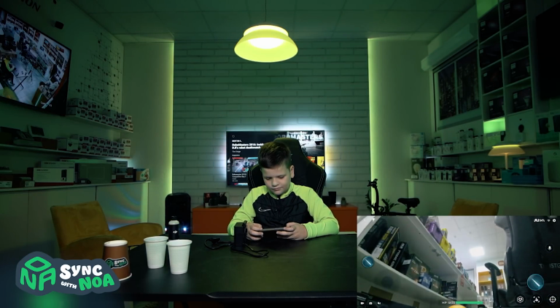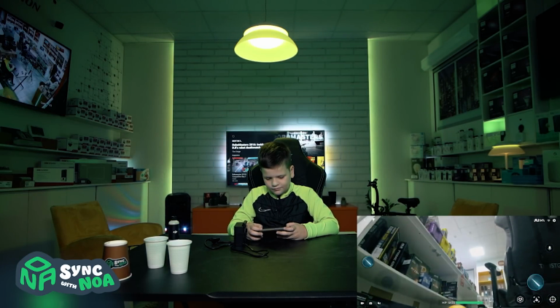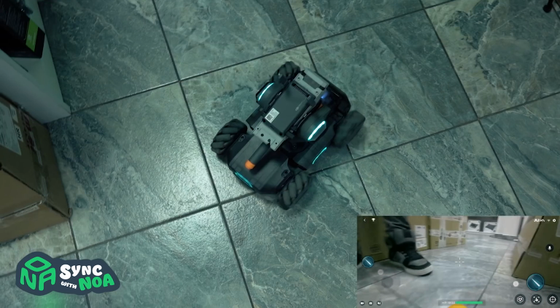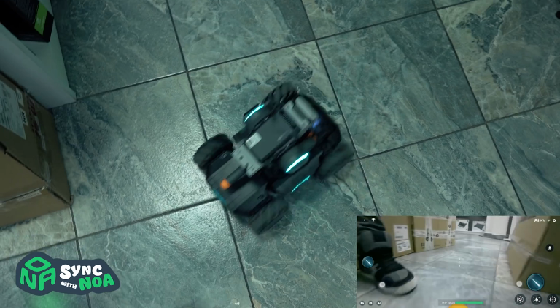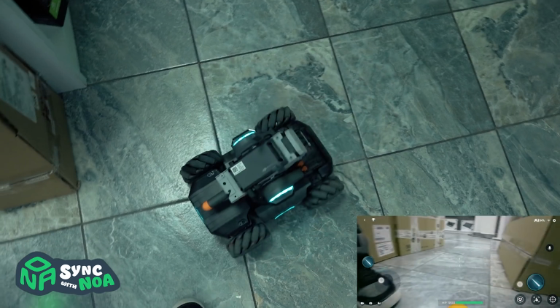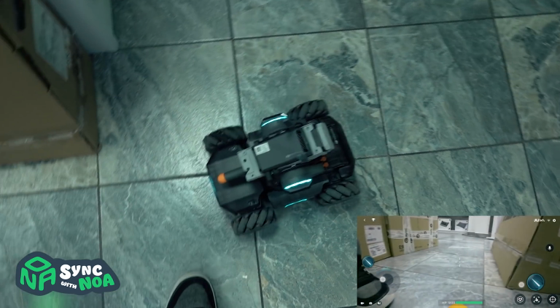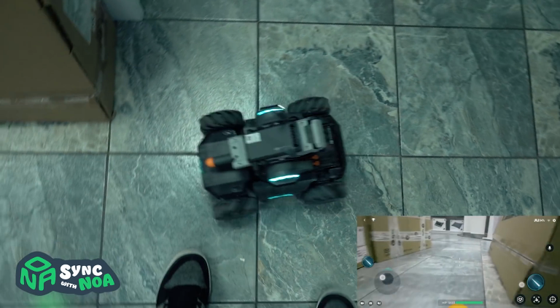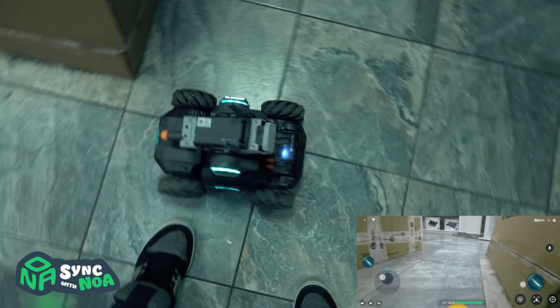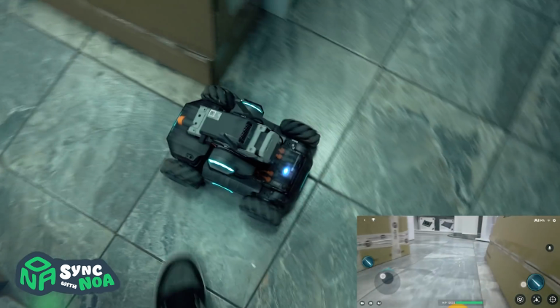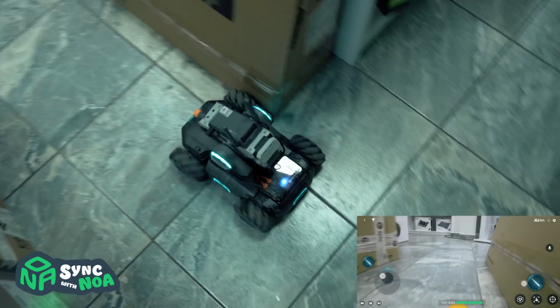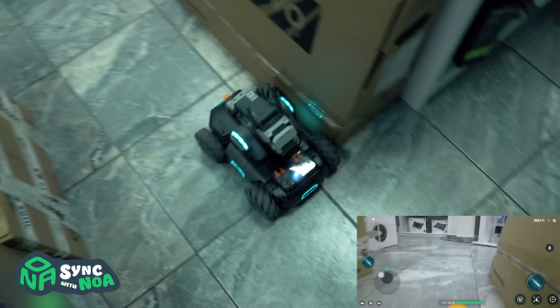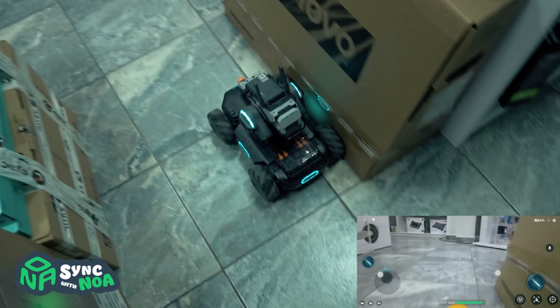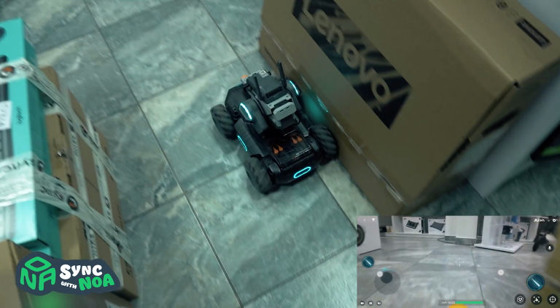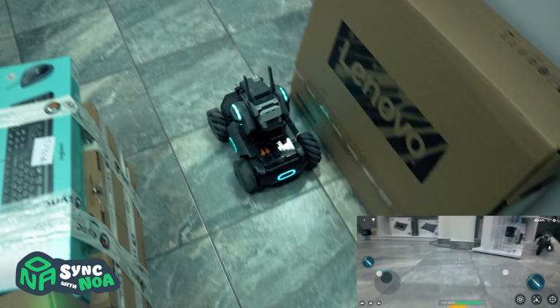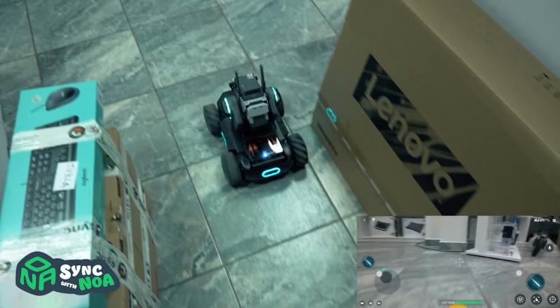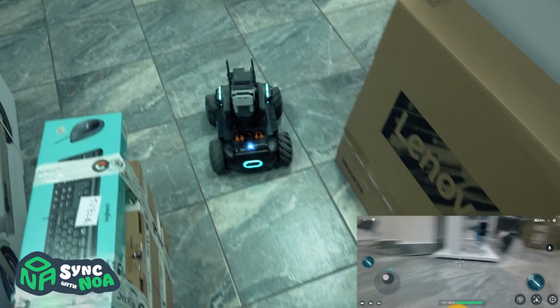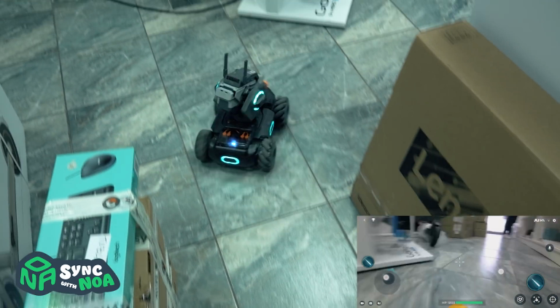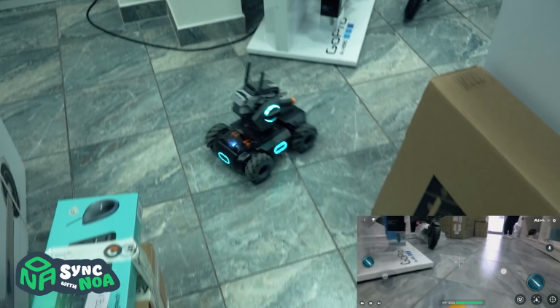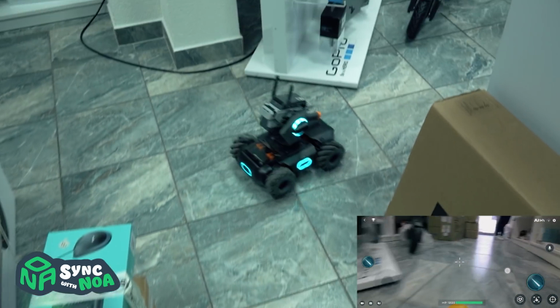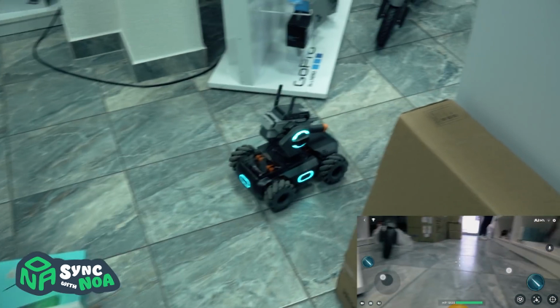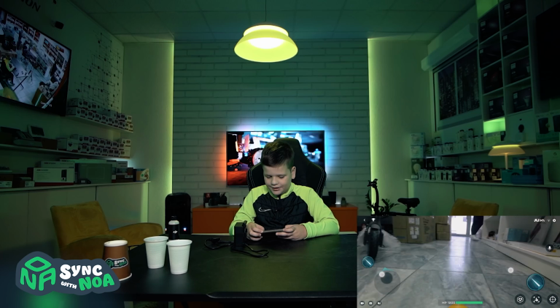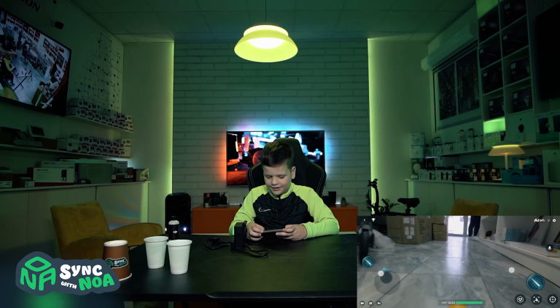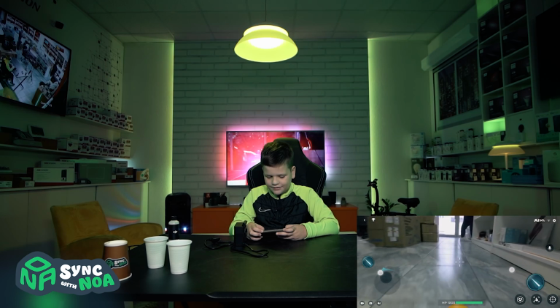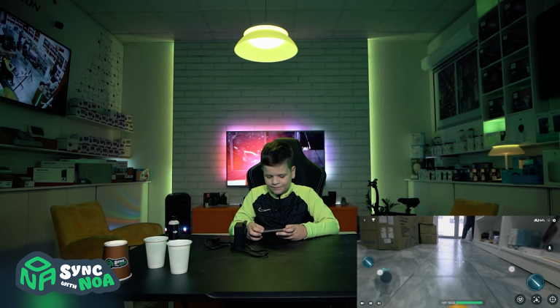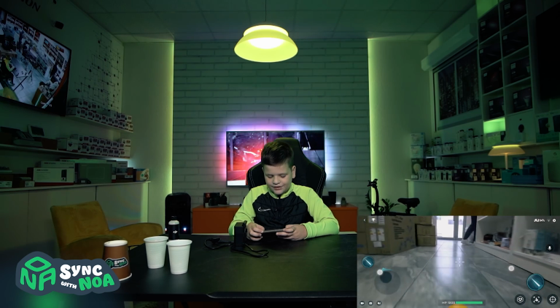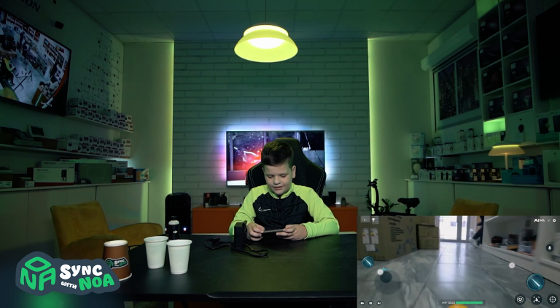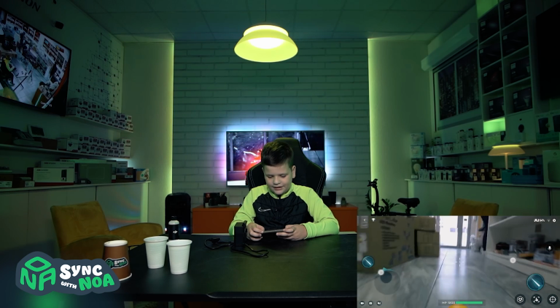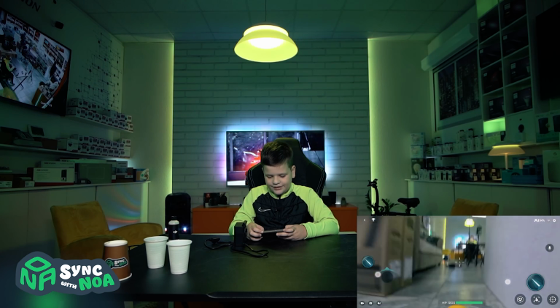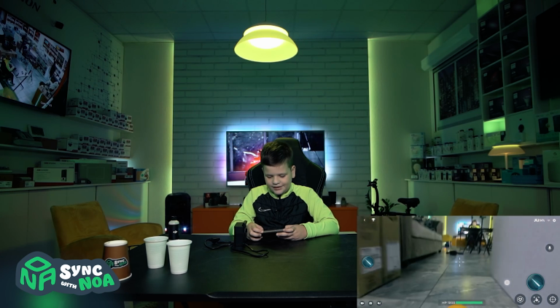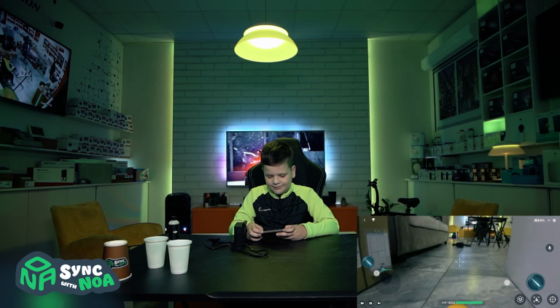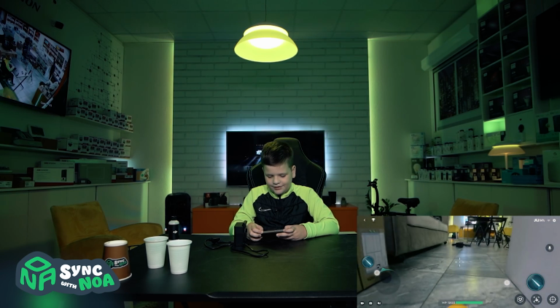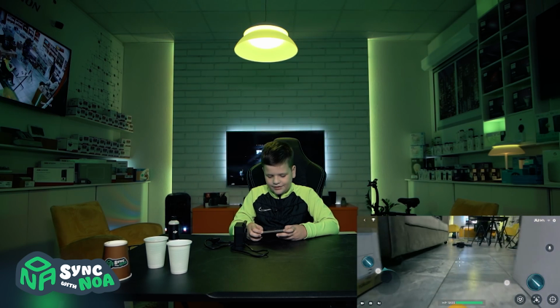I really like how the Robomaster has a camera on it so you can see everything from its perspective.